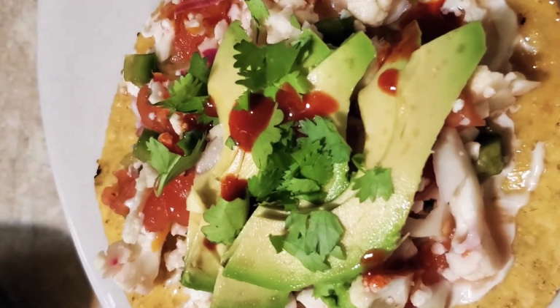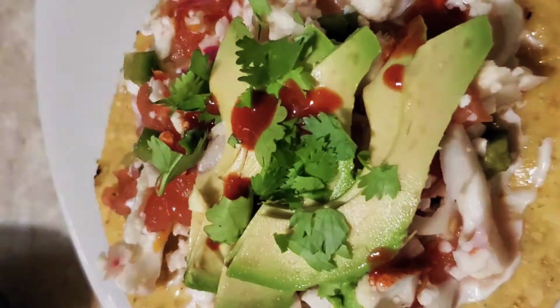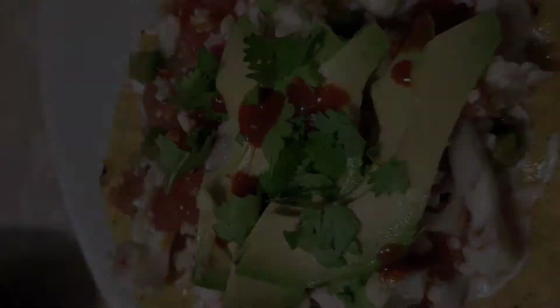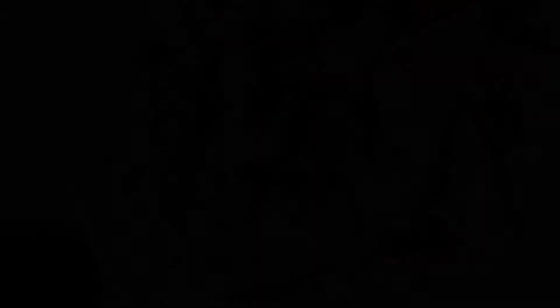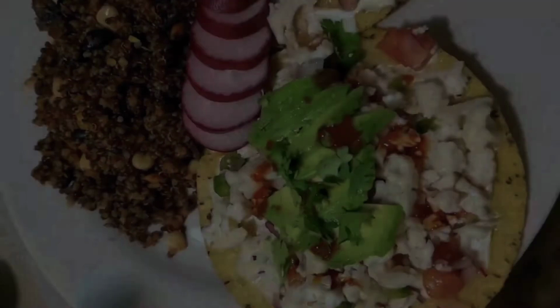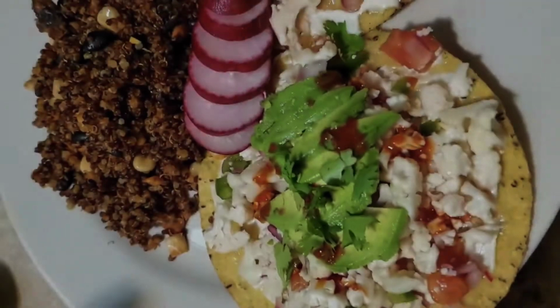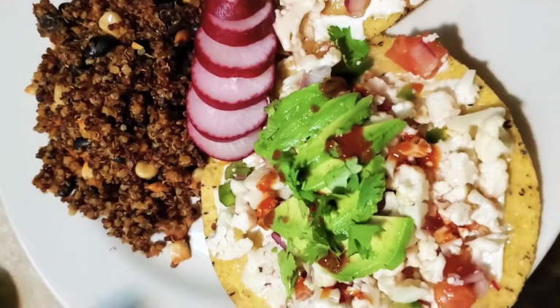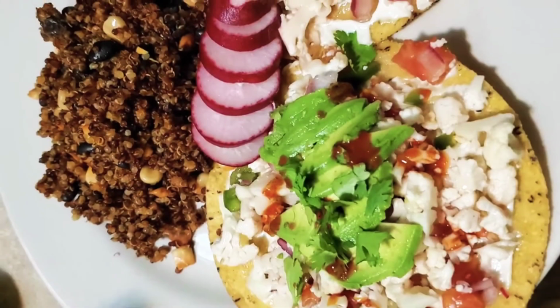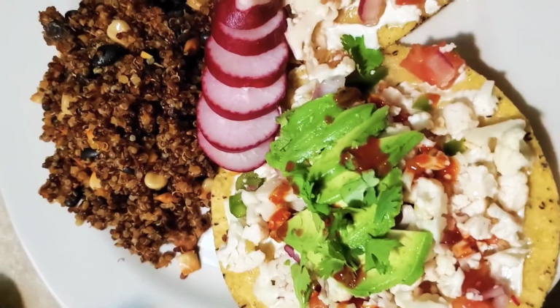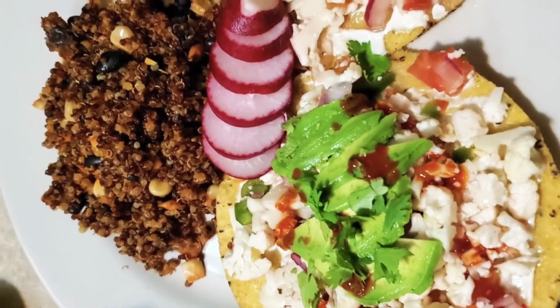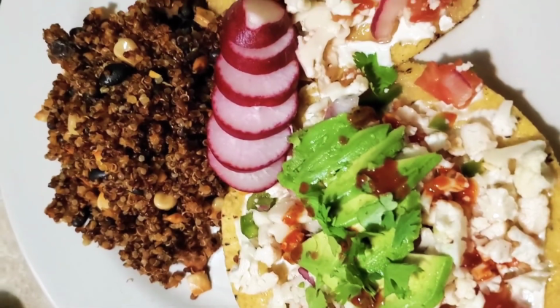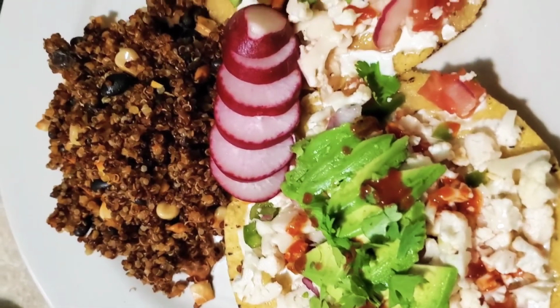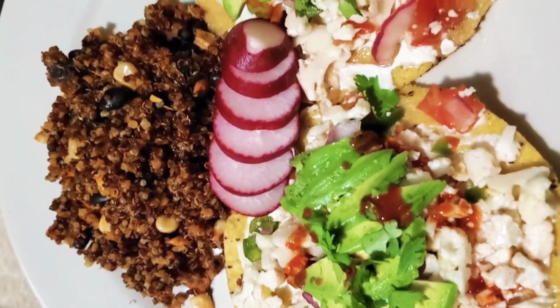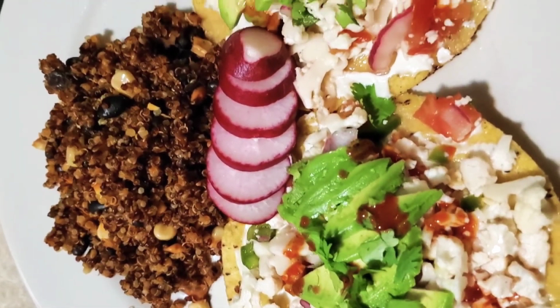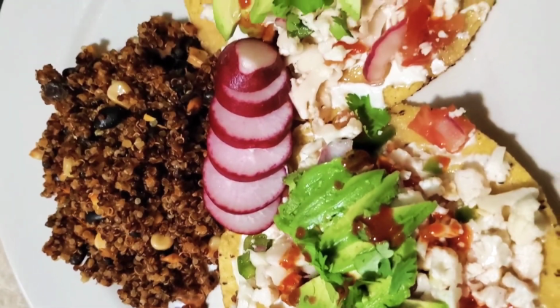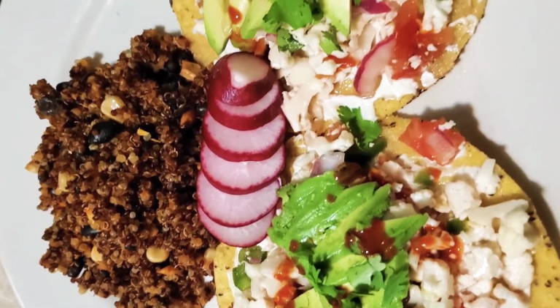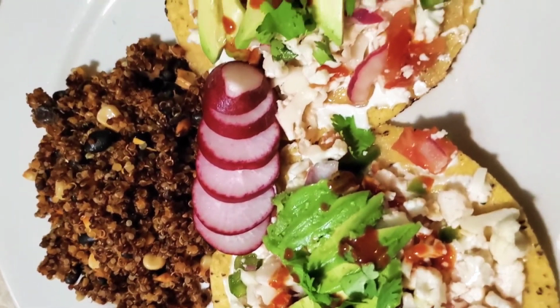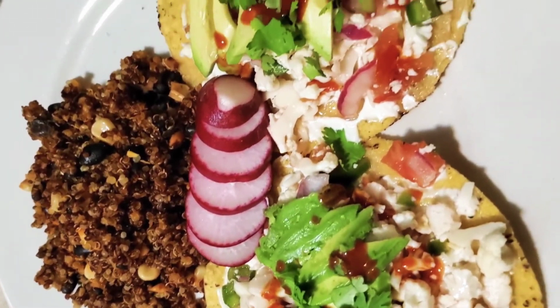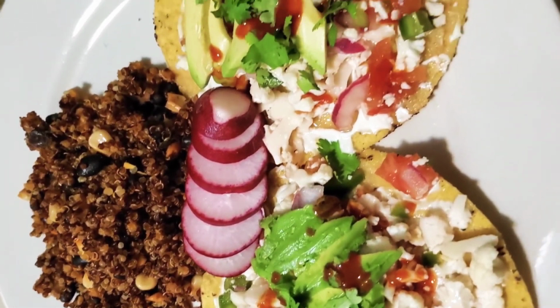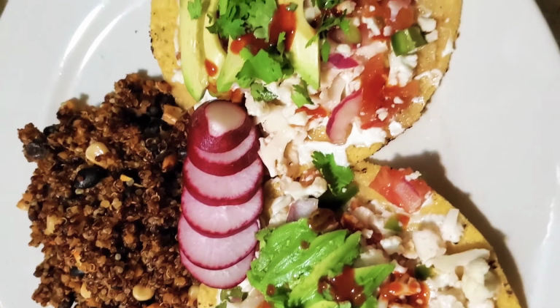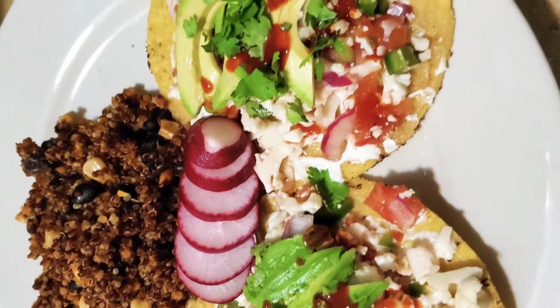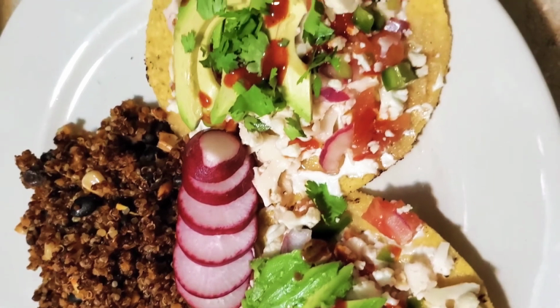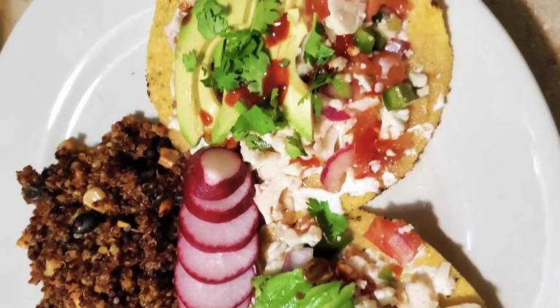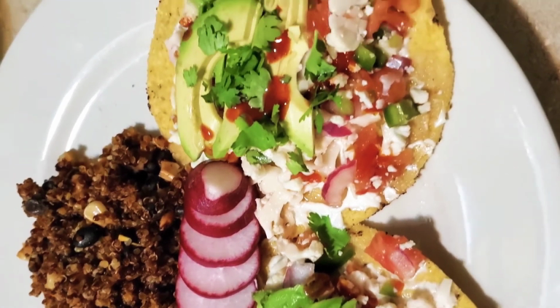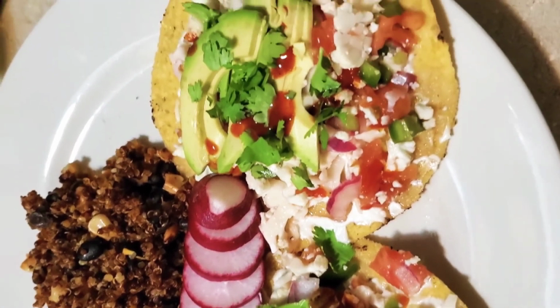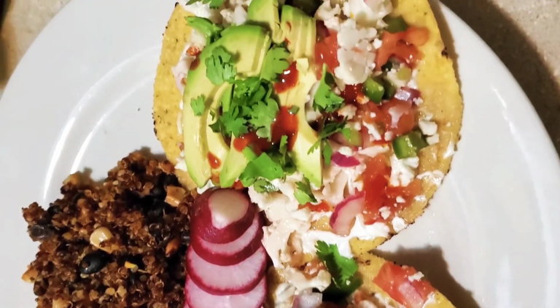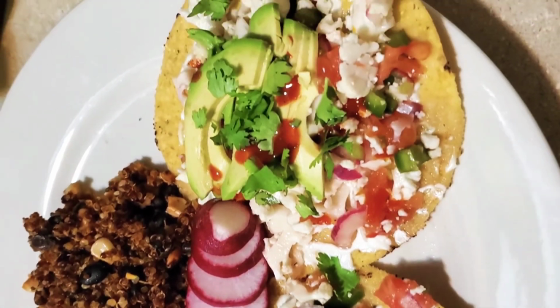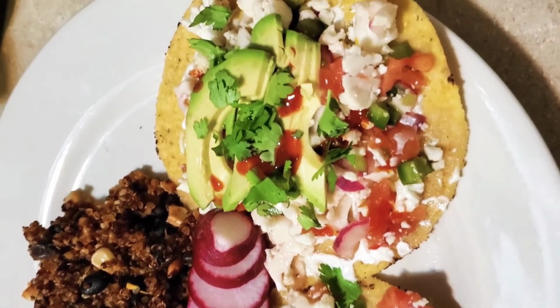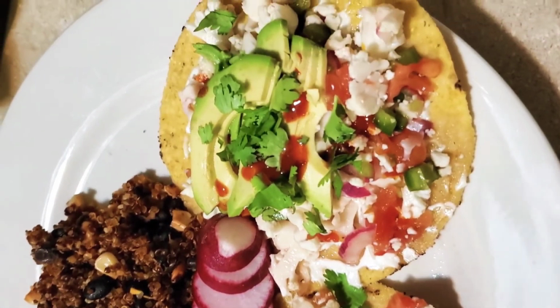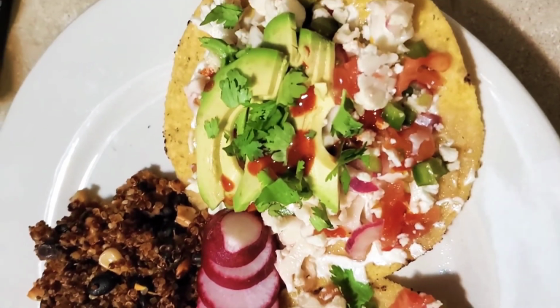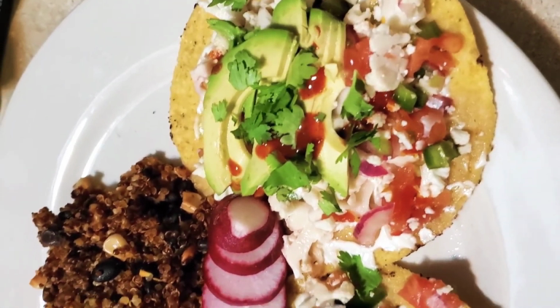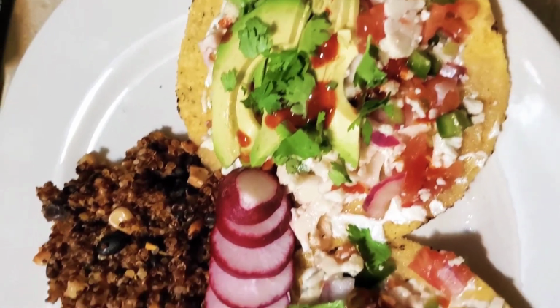And there you have it — simple, easy vegan ceviche. Perfect for summertime.